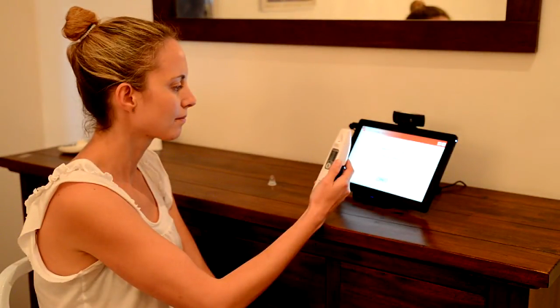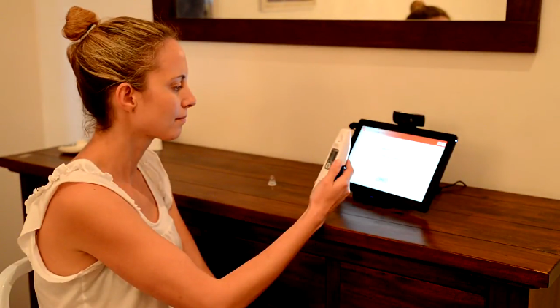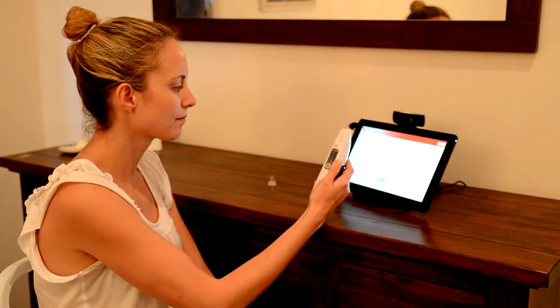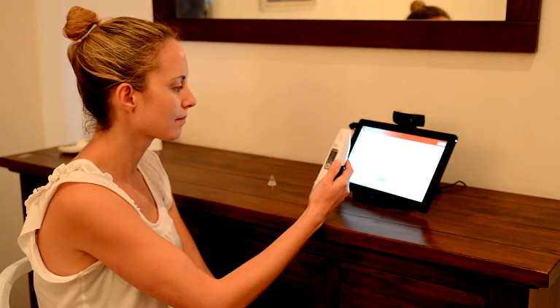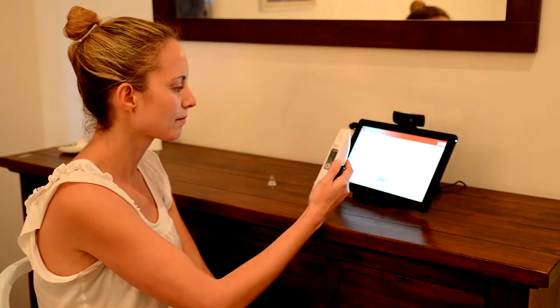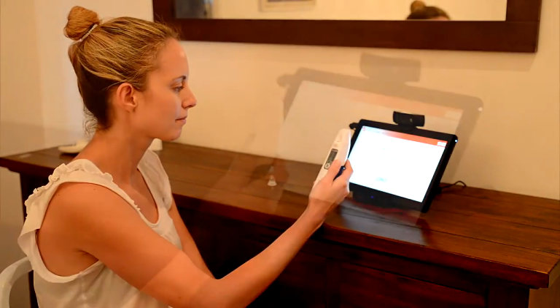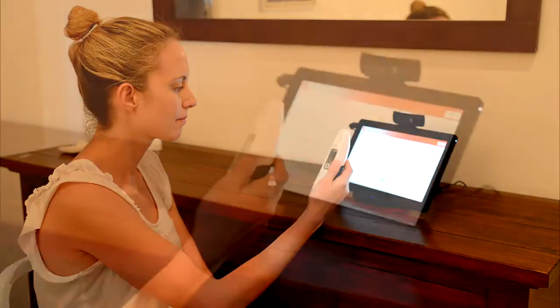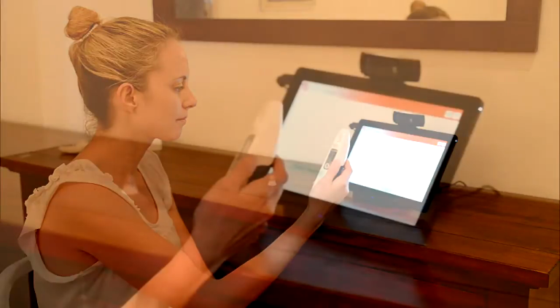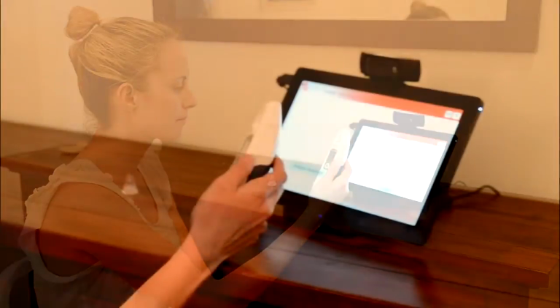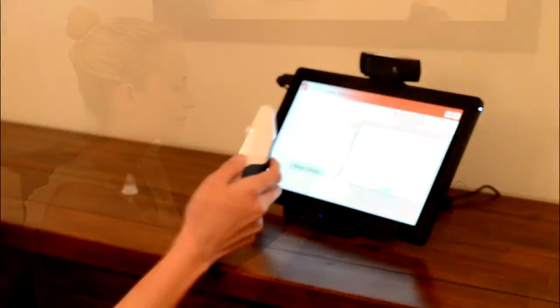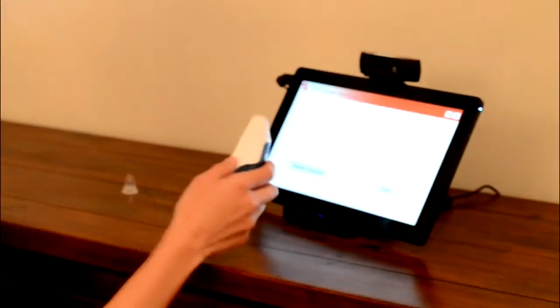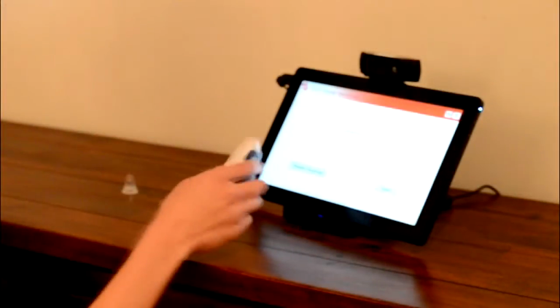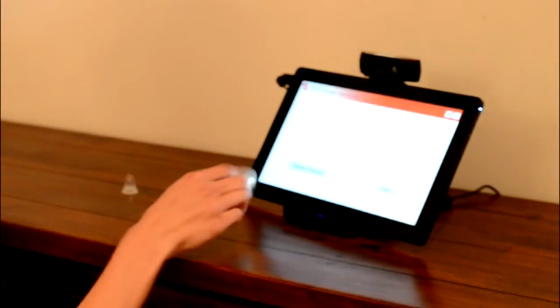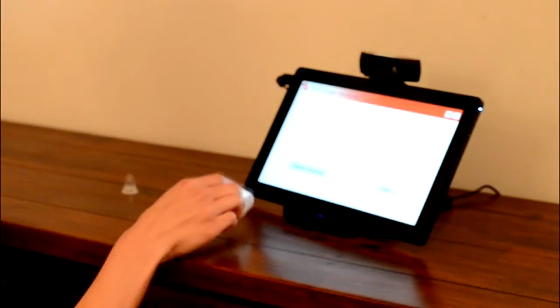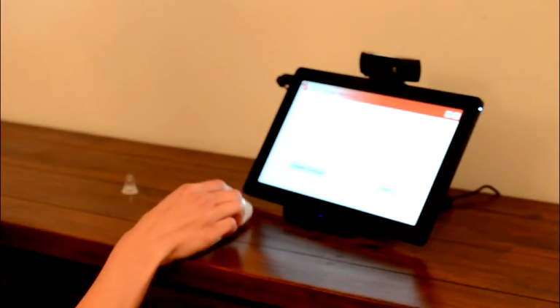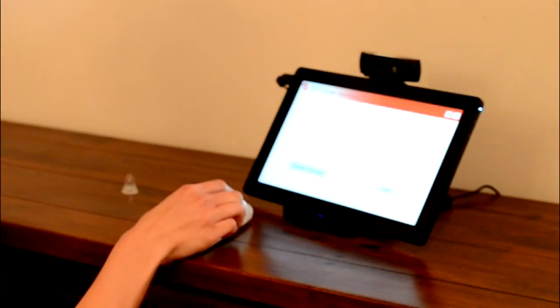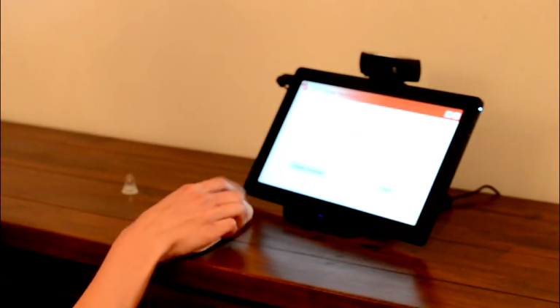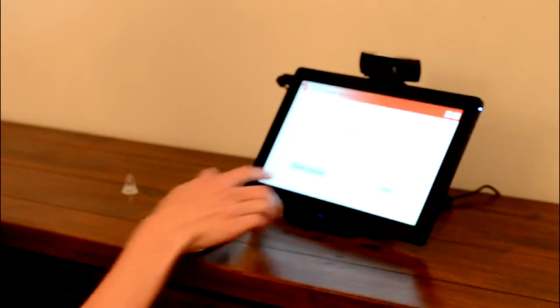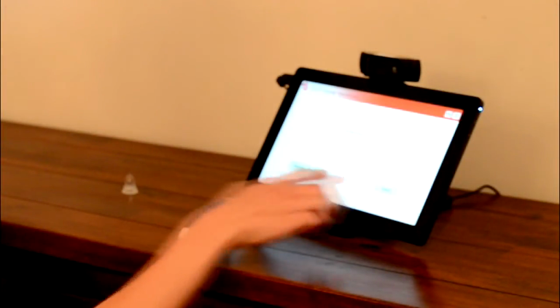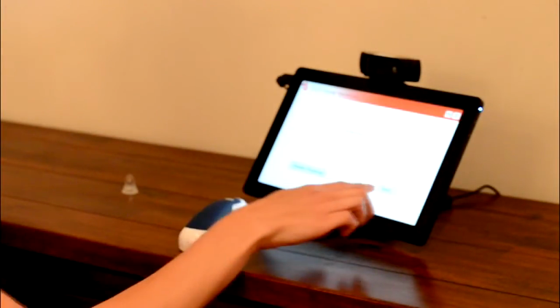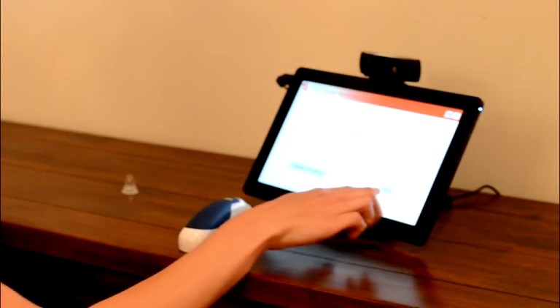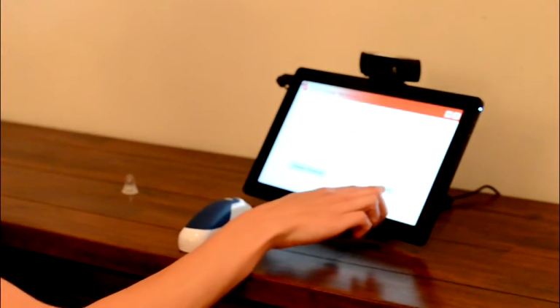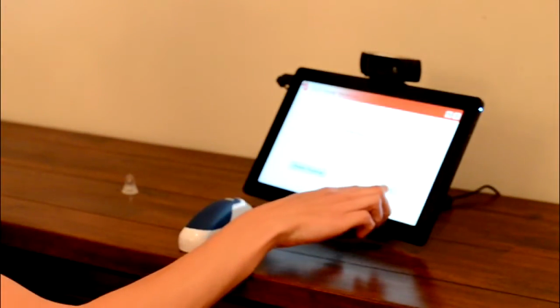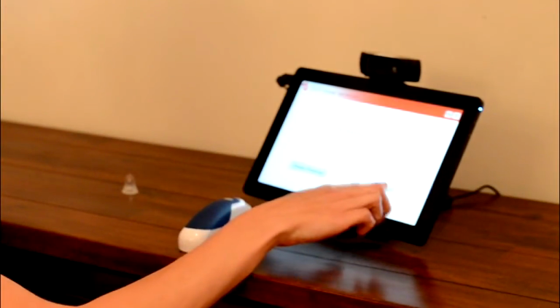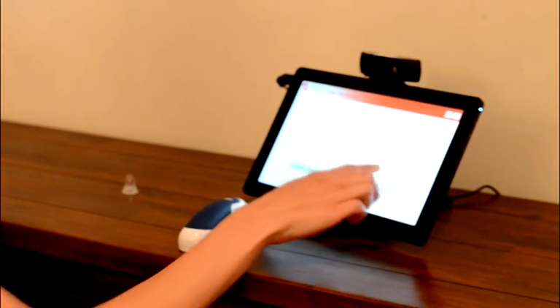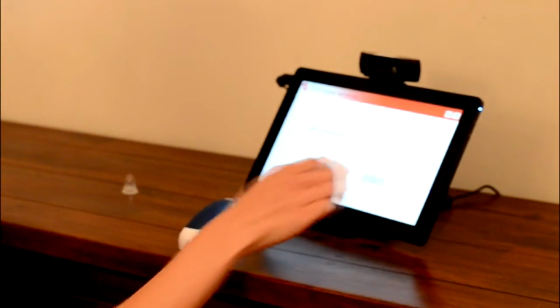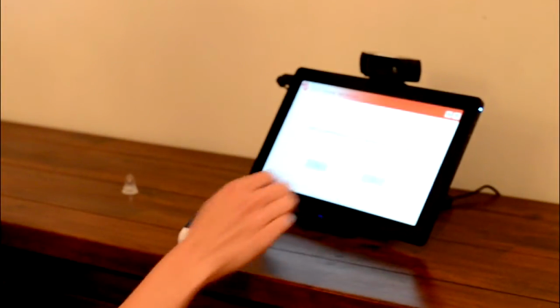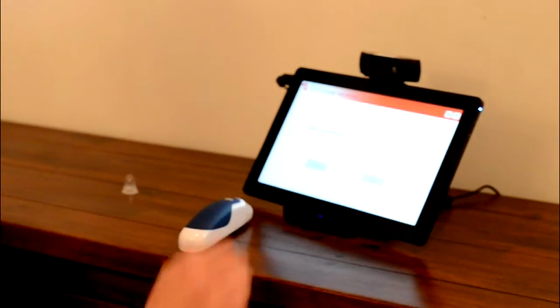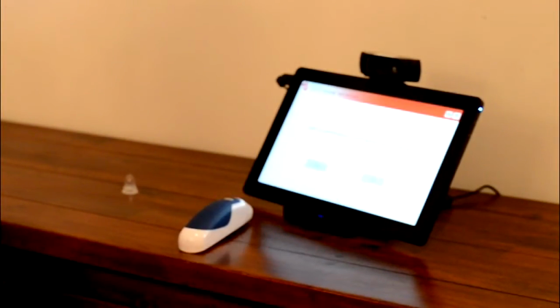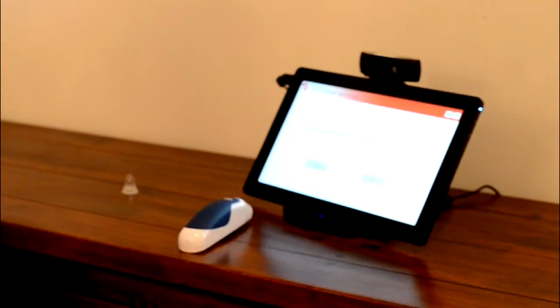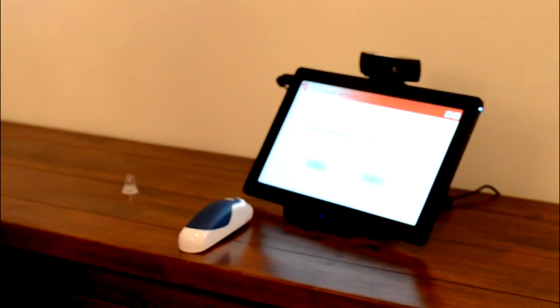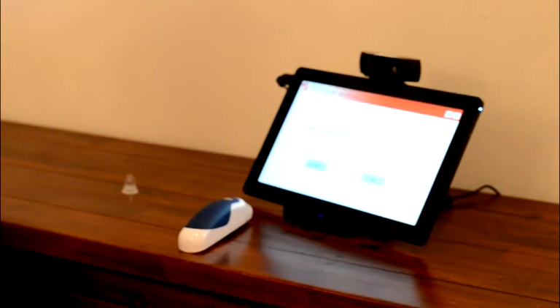Wait for the telehealth hub to announce the measurement, then press NEXT on the telehealth hub to continue.